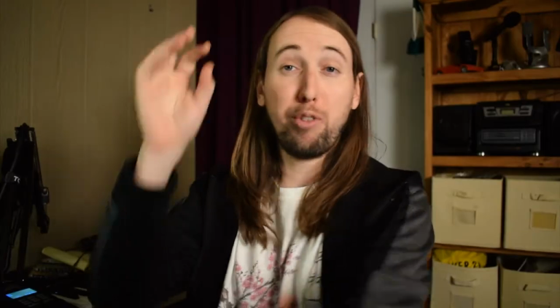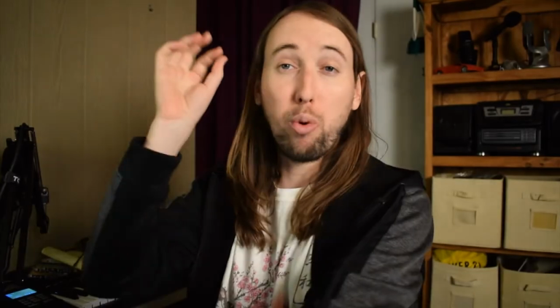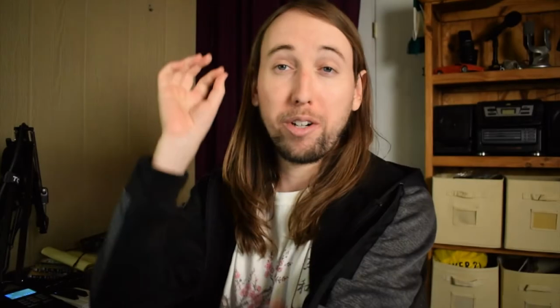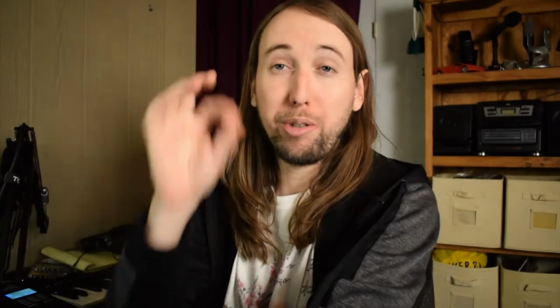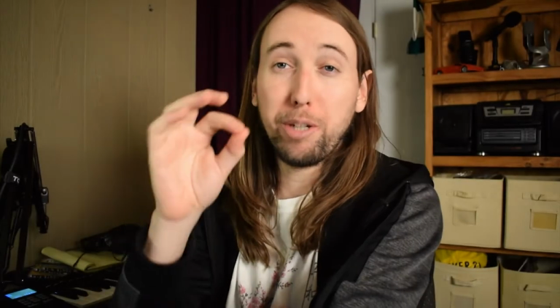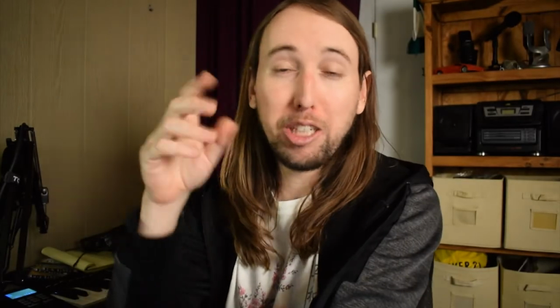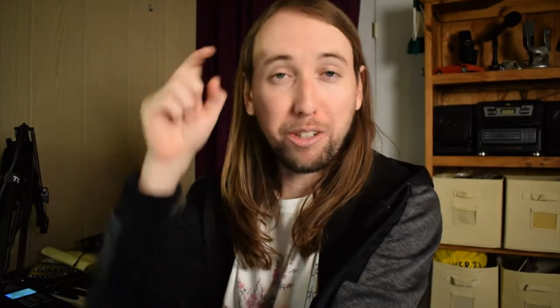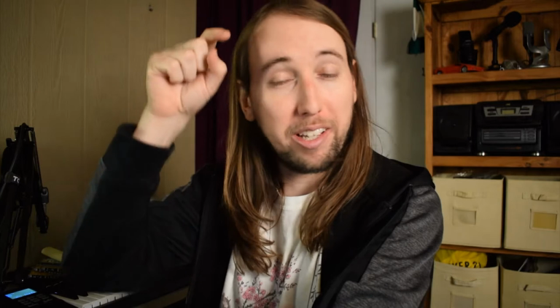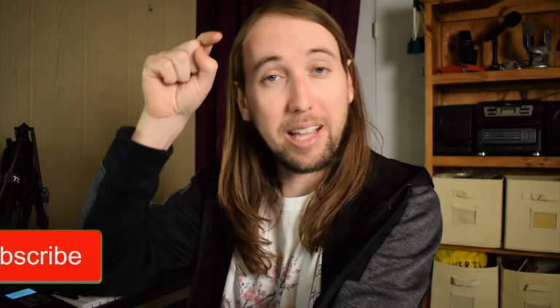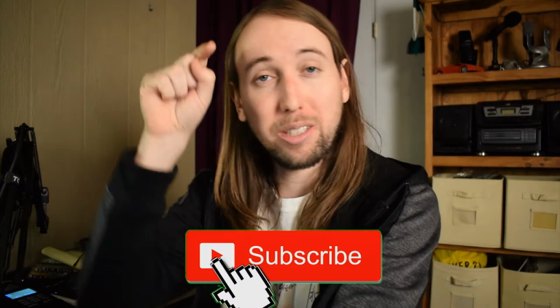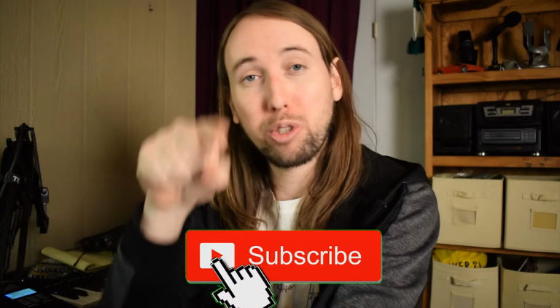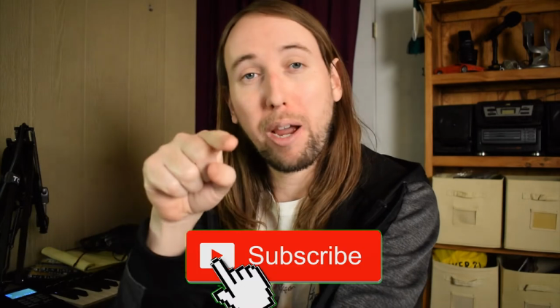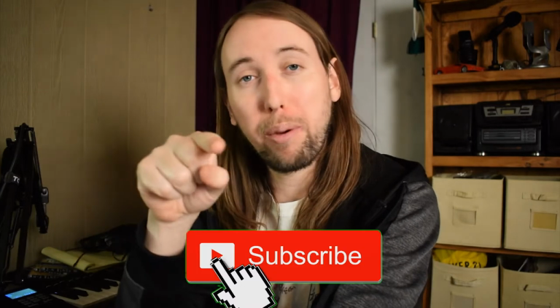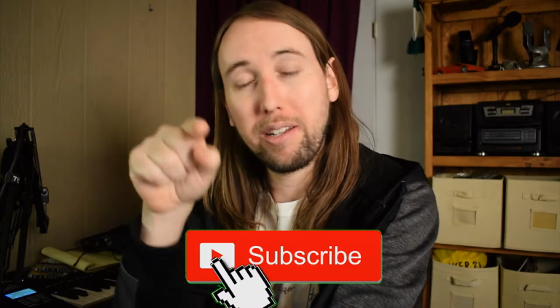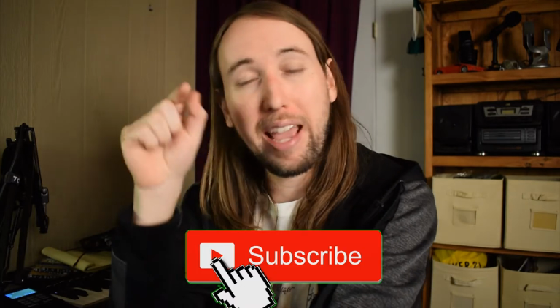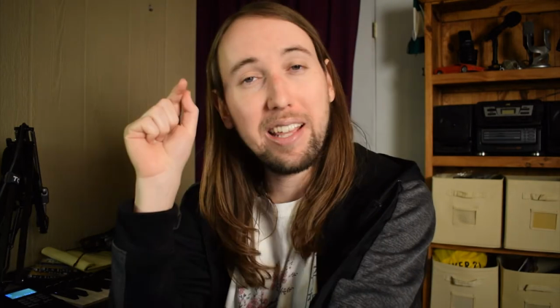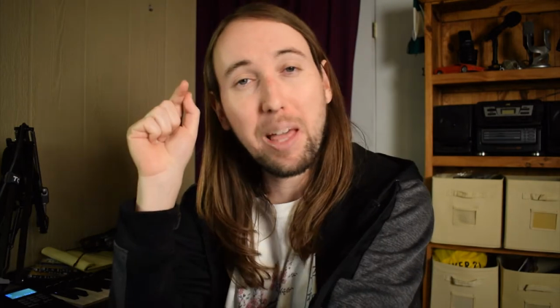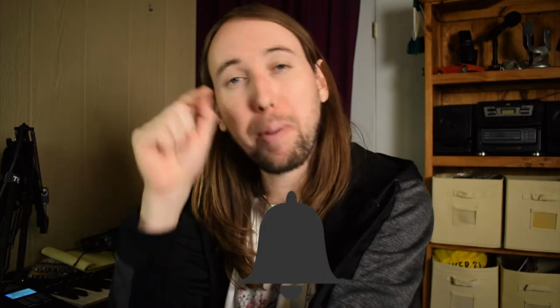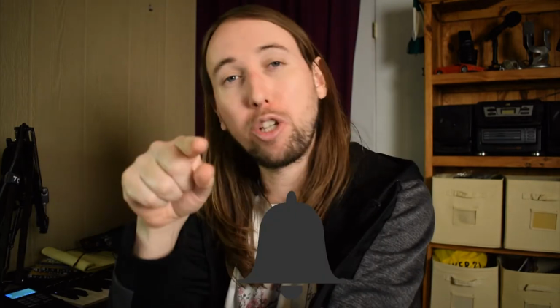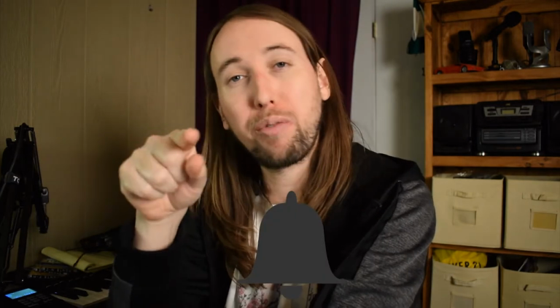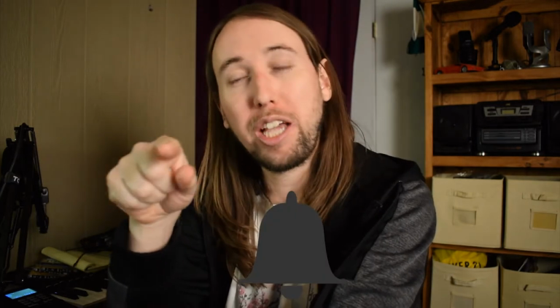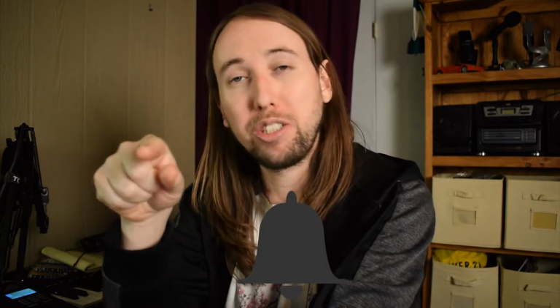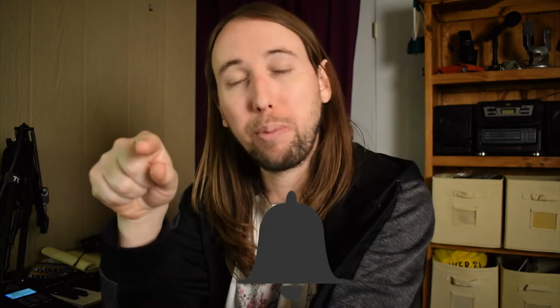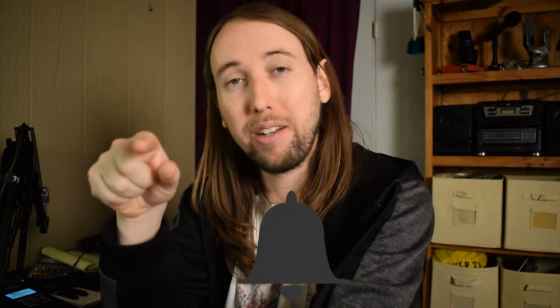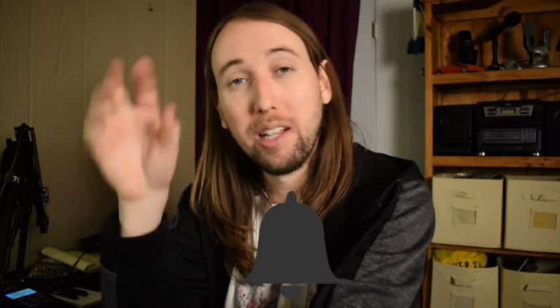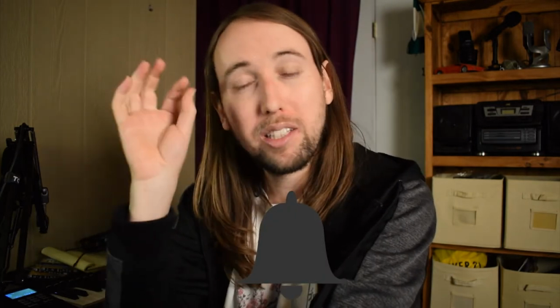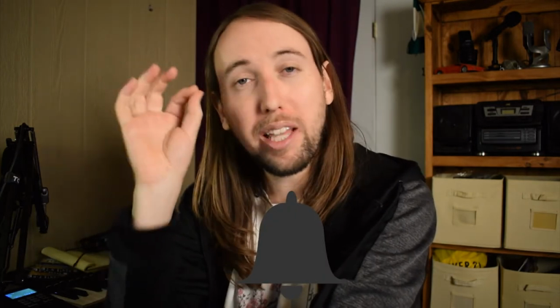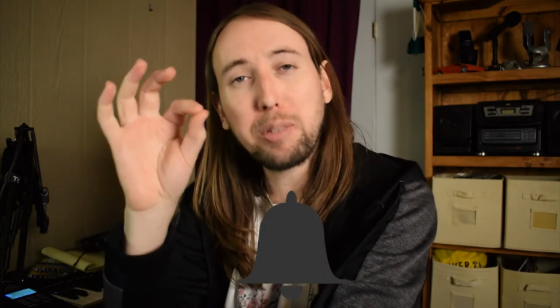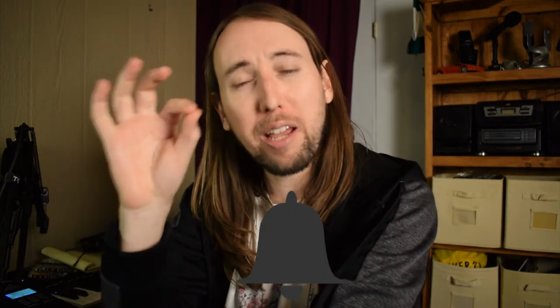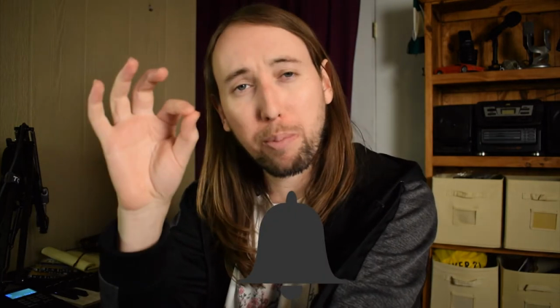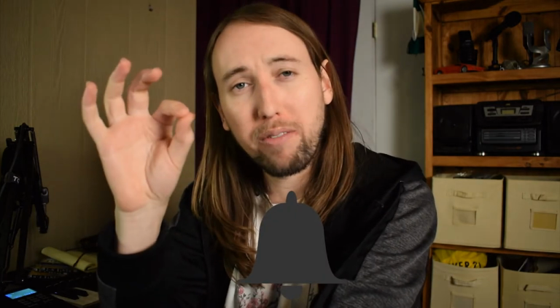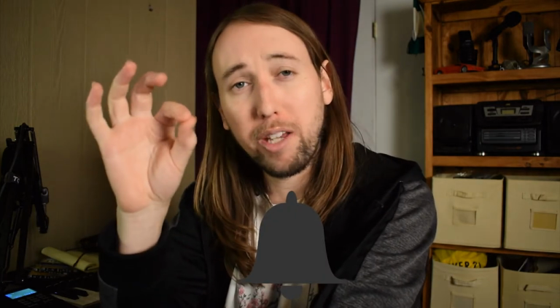If you are new here, make sure to hit that subscribe button and hit that bell notifications button to stay up to date with my videos.